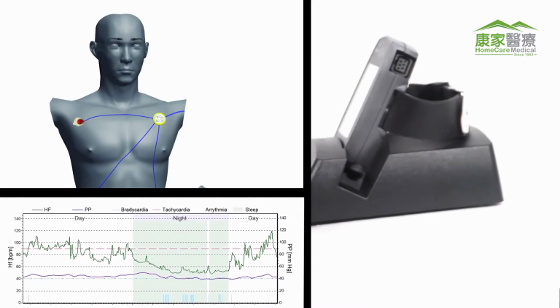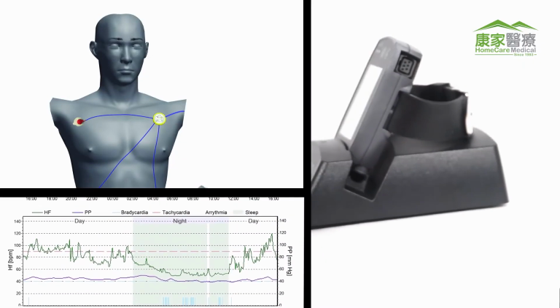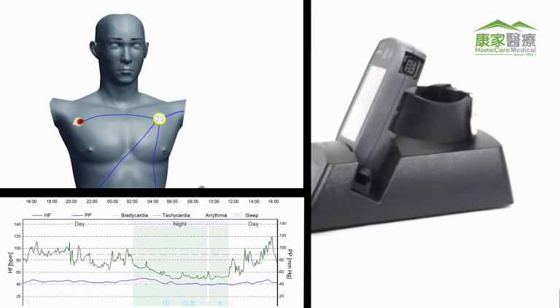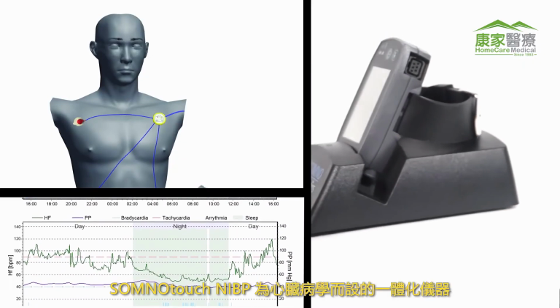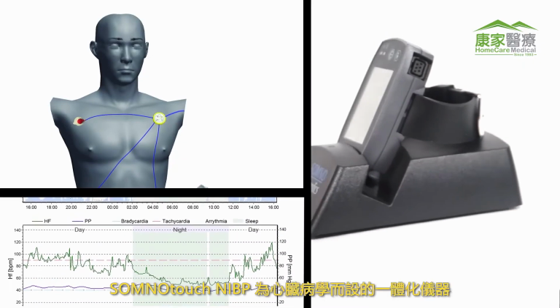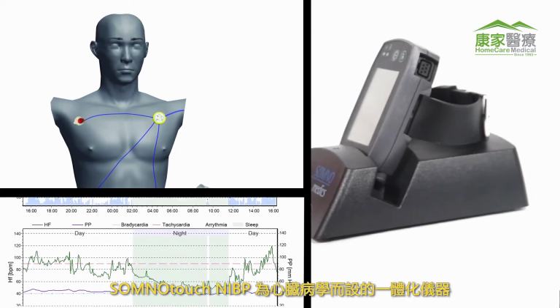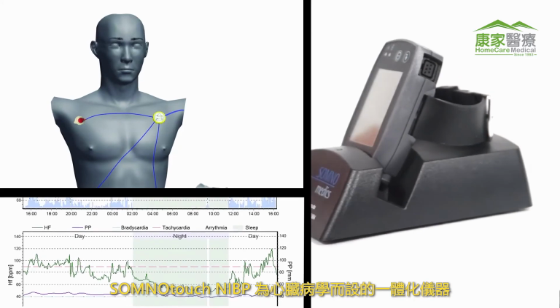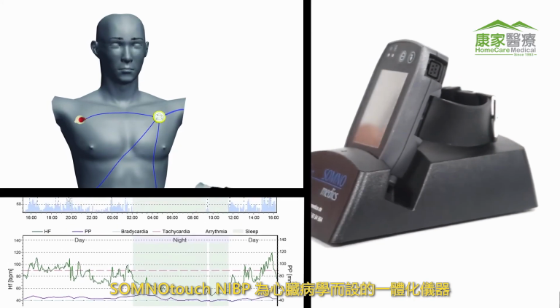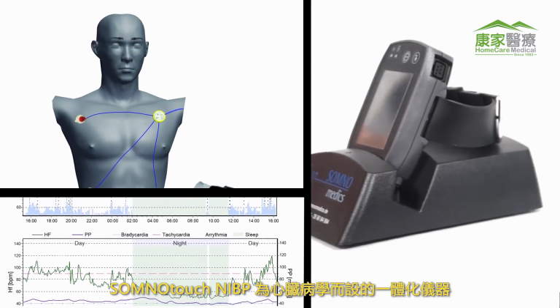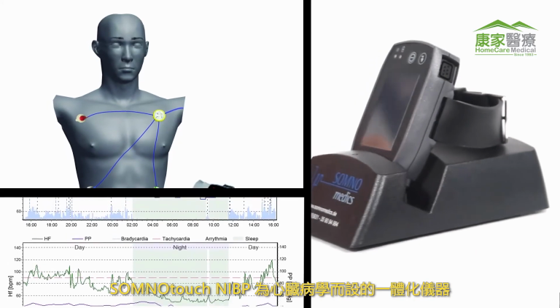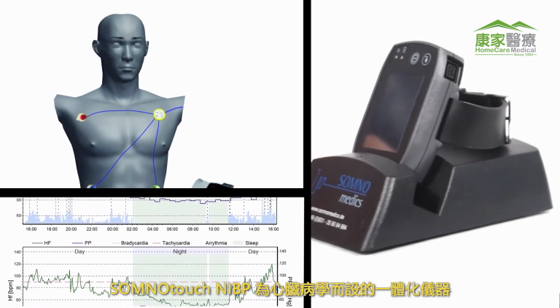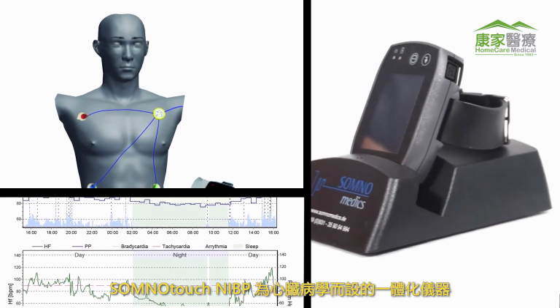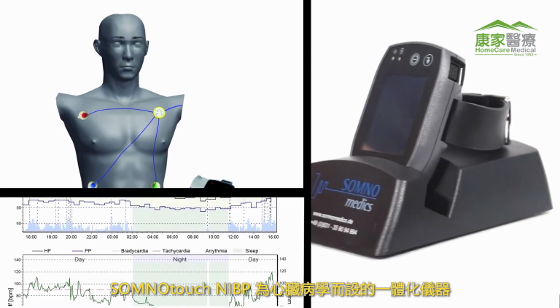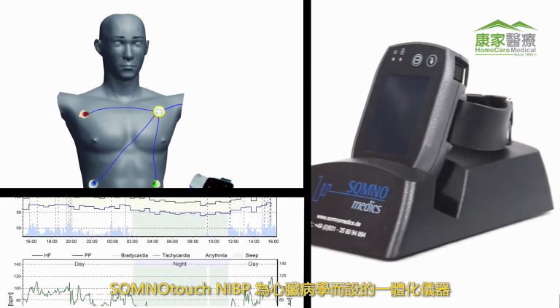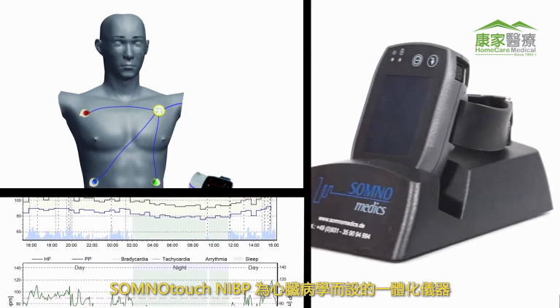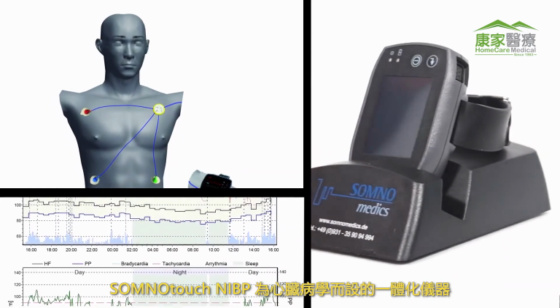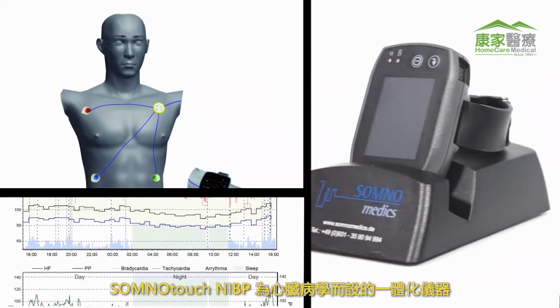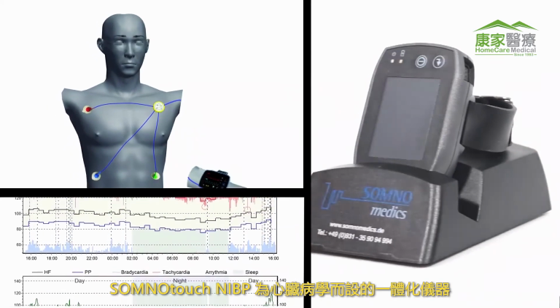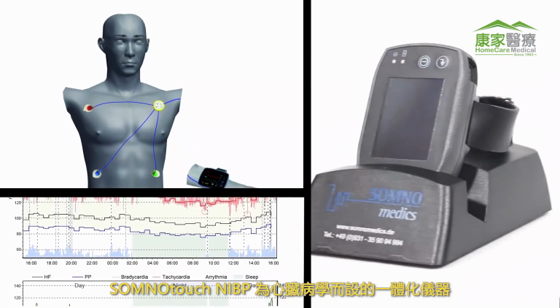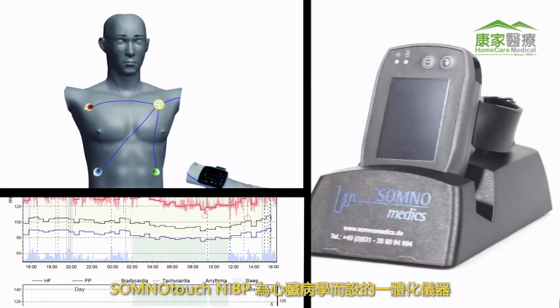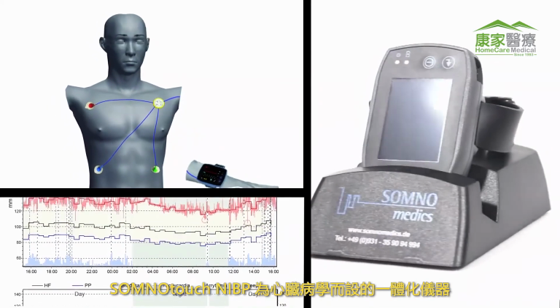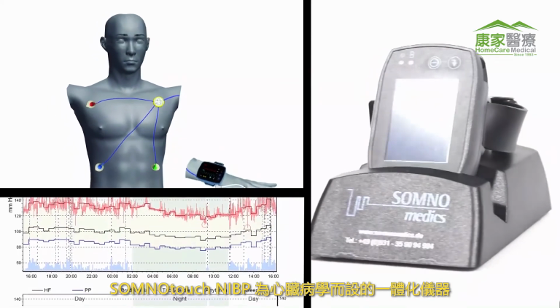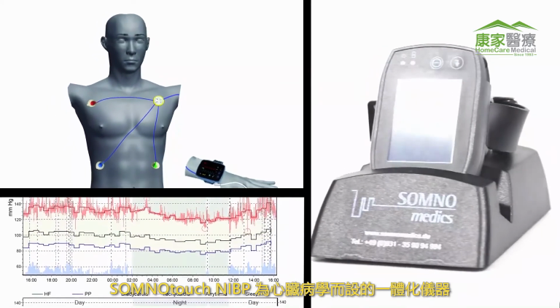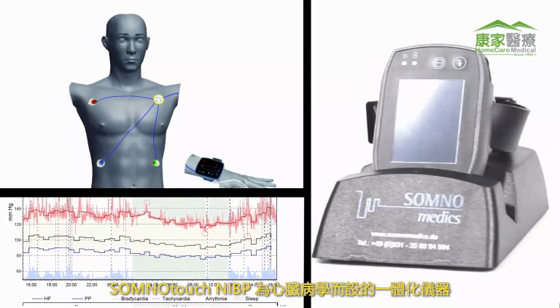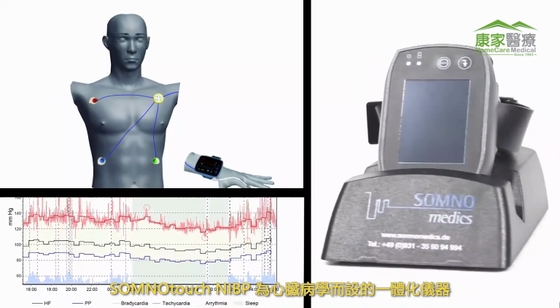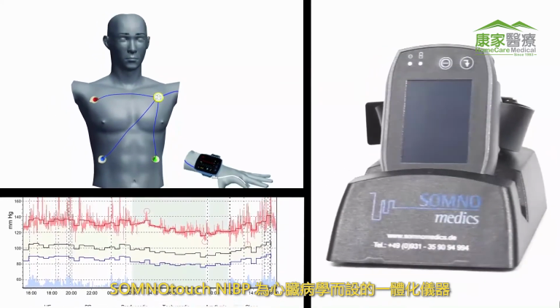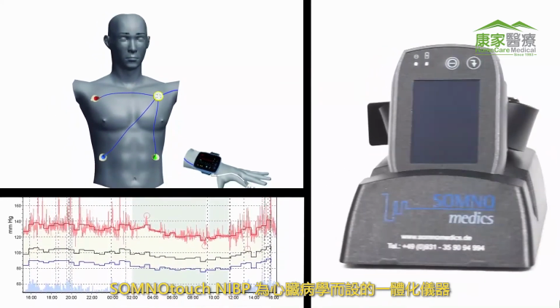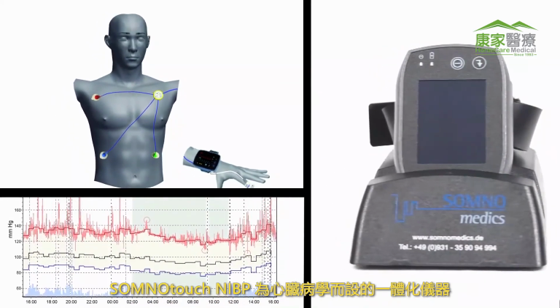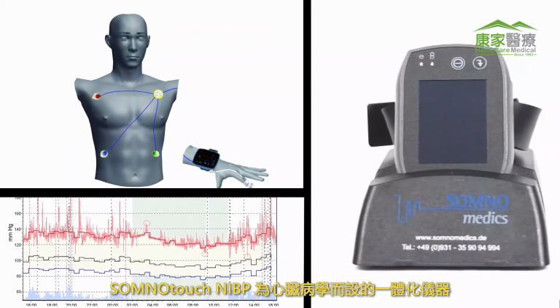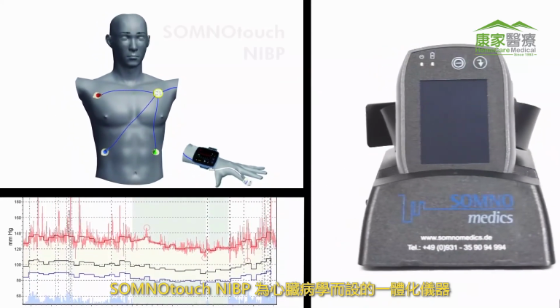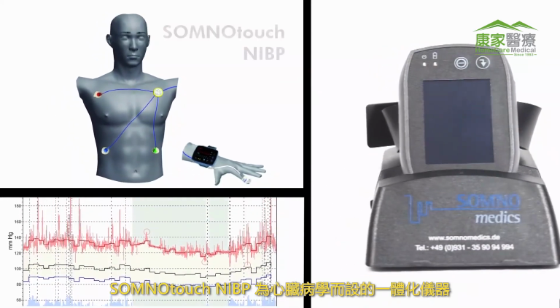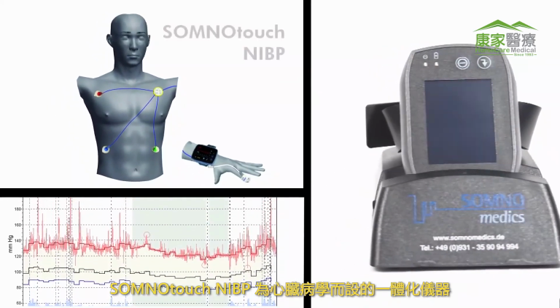The SomnoTouch NIBP — the all-in-one device for cardiology.